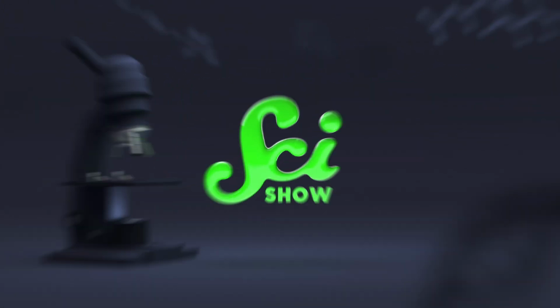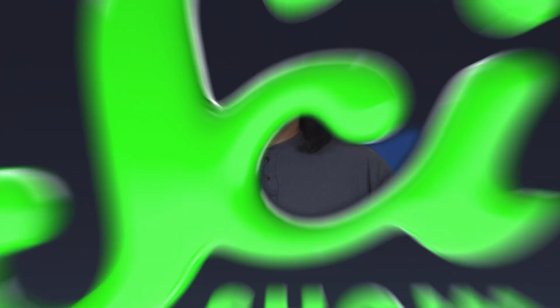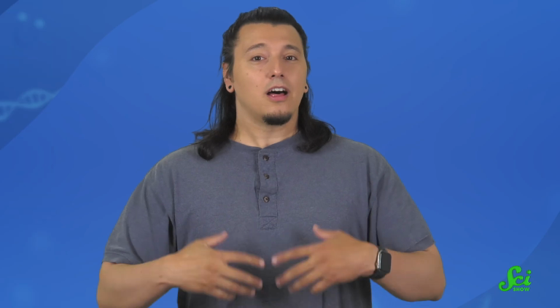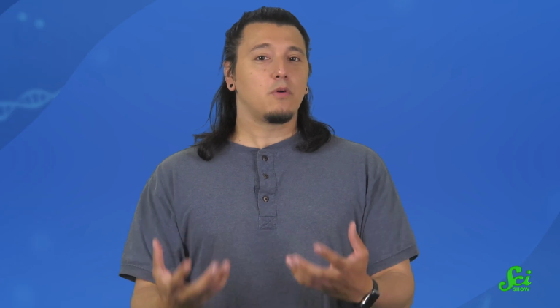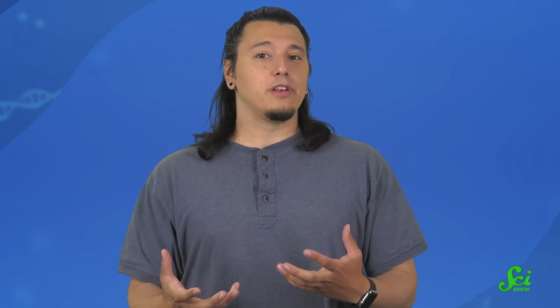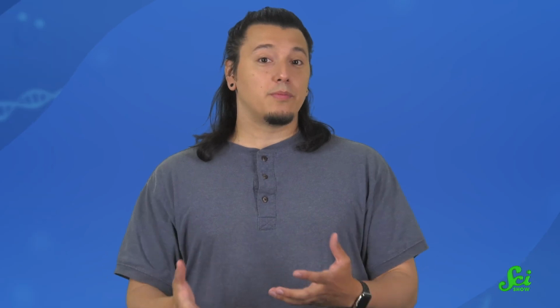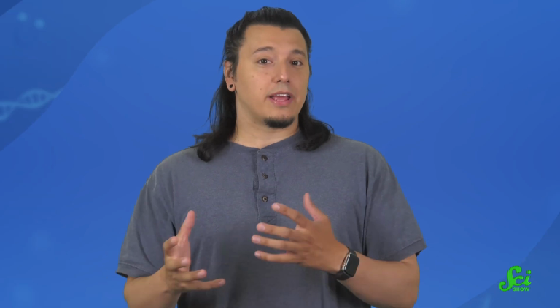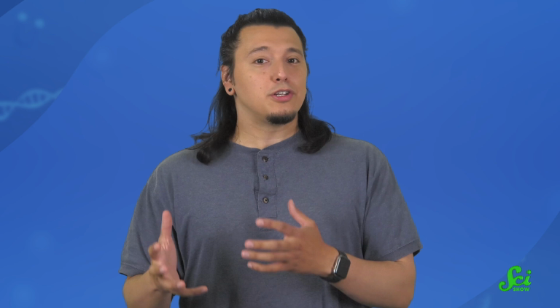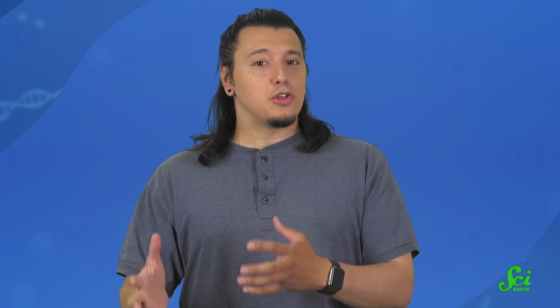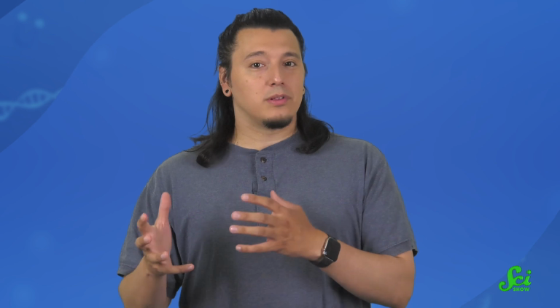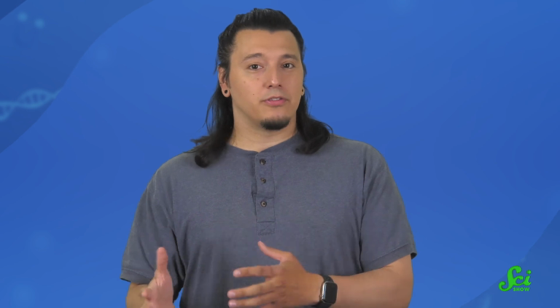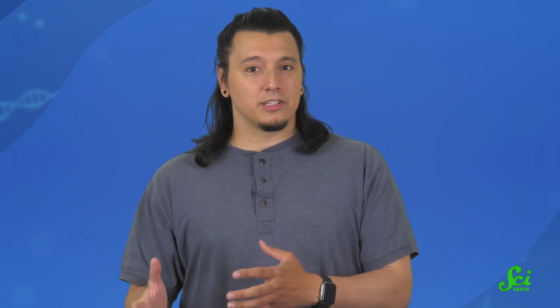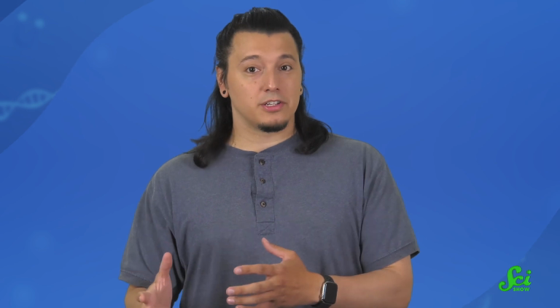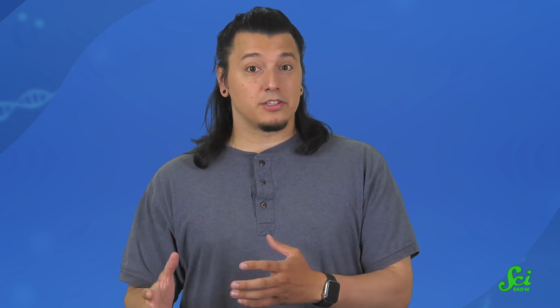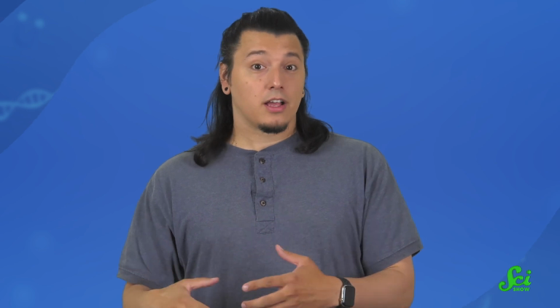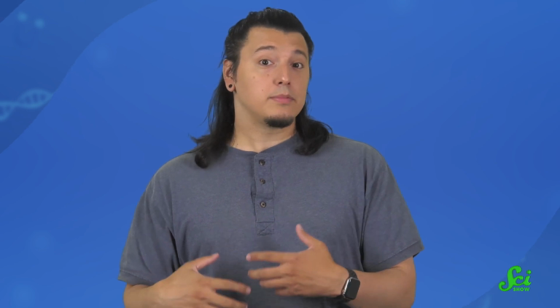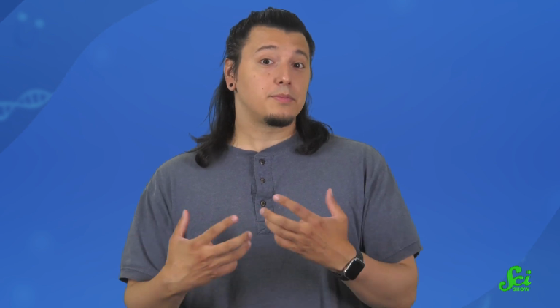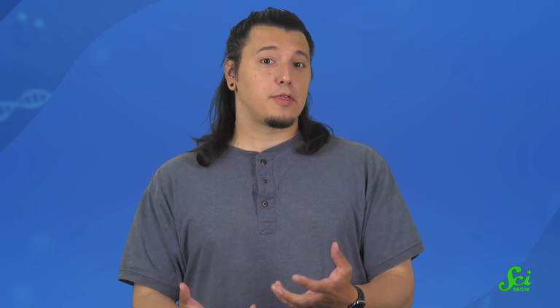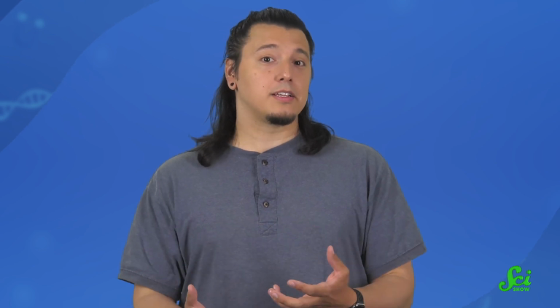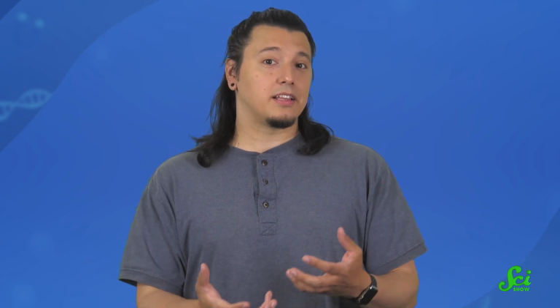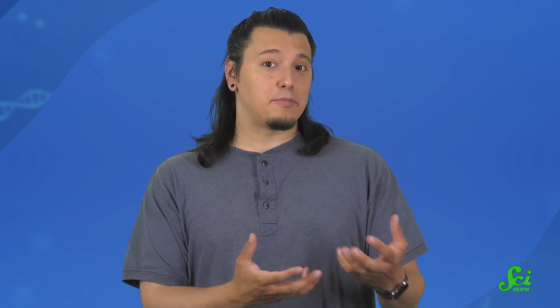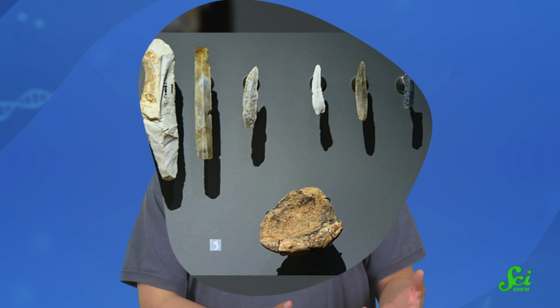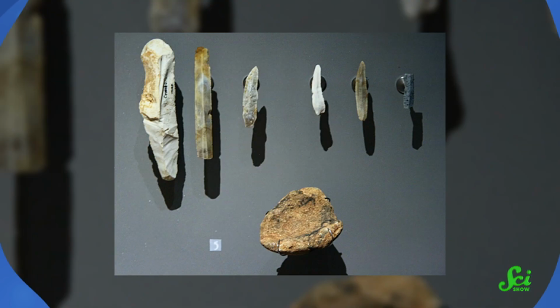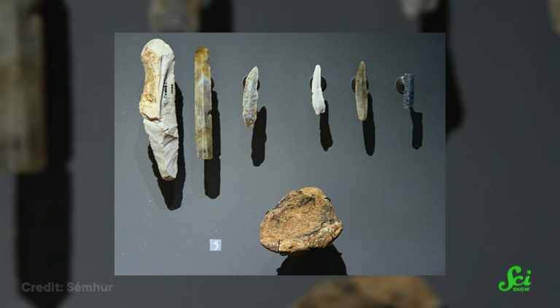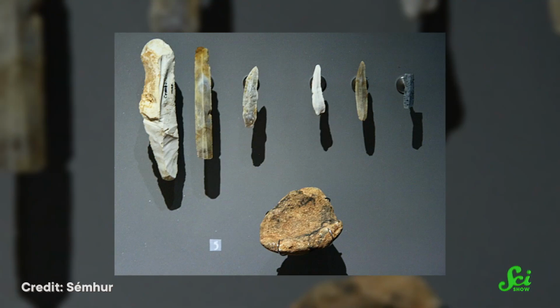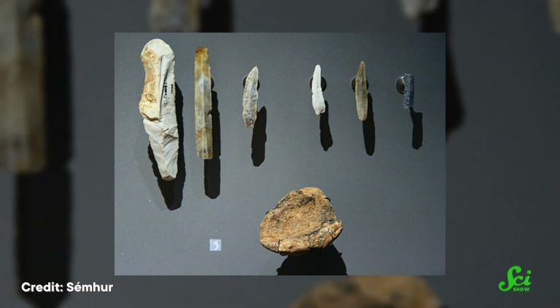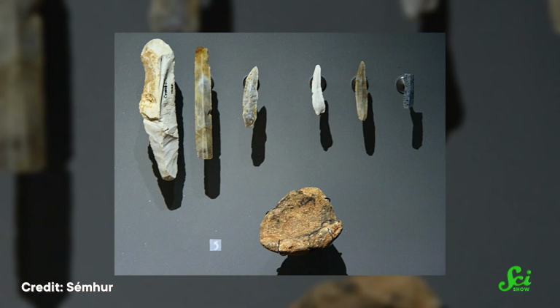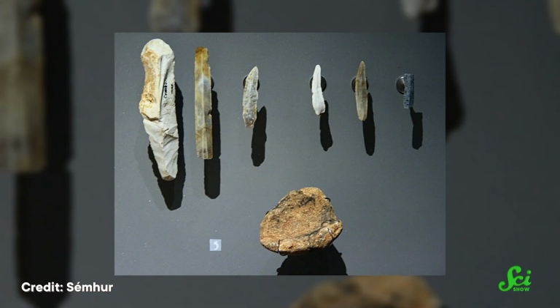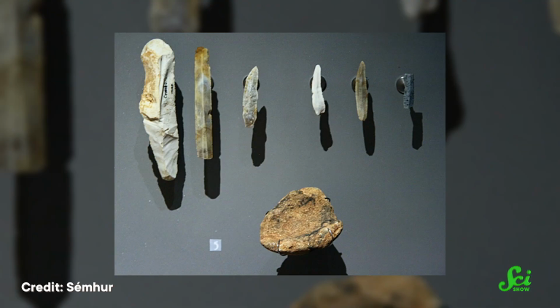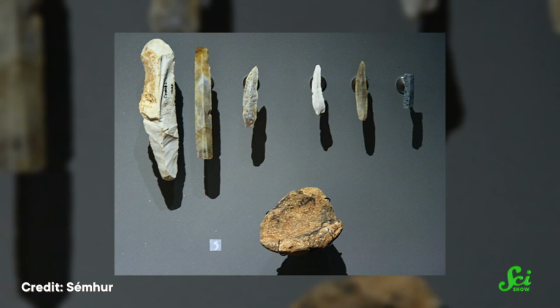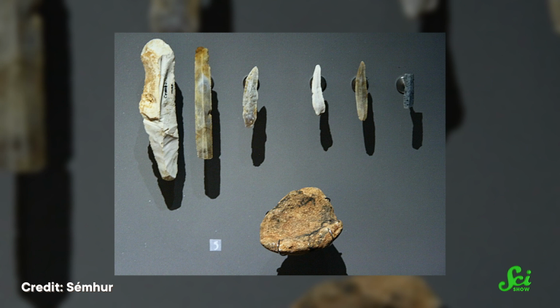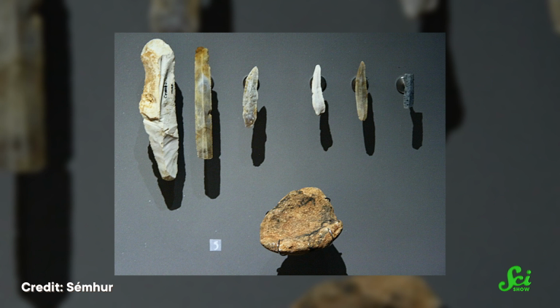A lot of what we know about ancient human civilizations comes from the things they leave behind — things like pottery, tools, and bones.